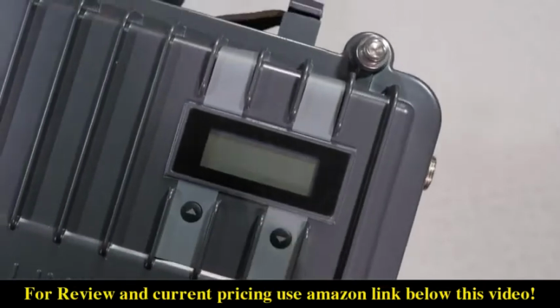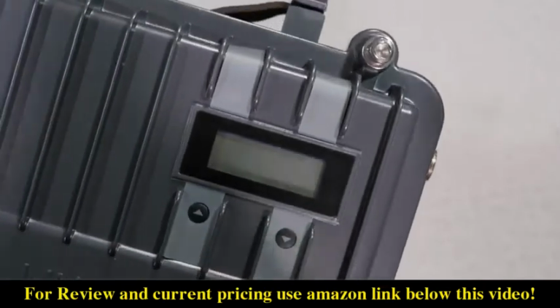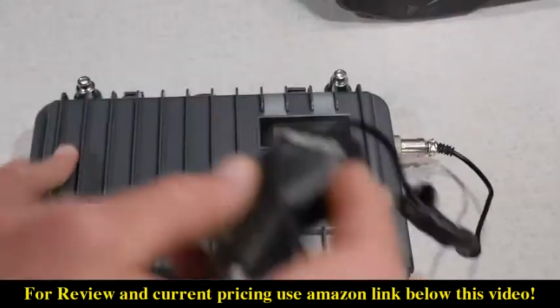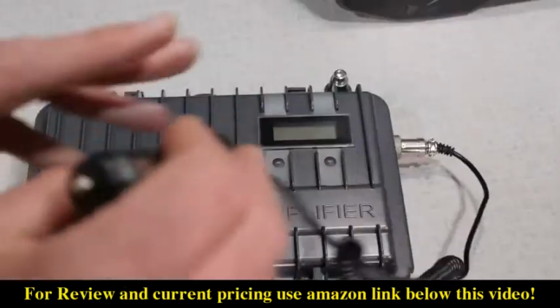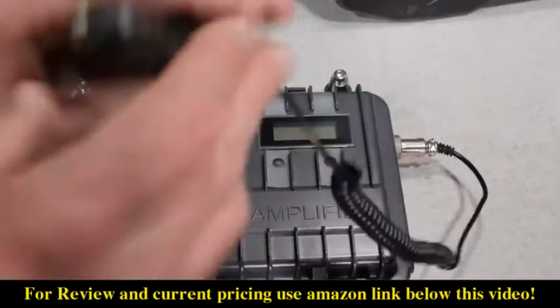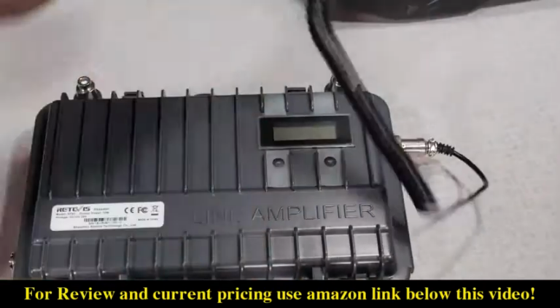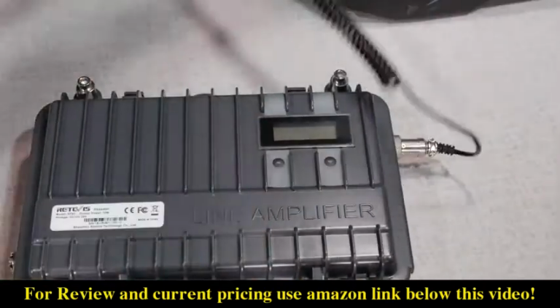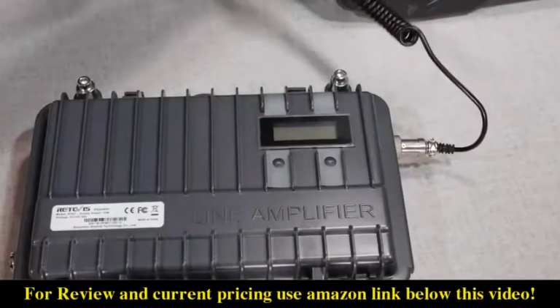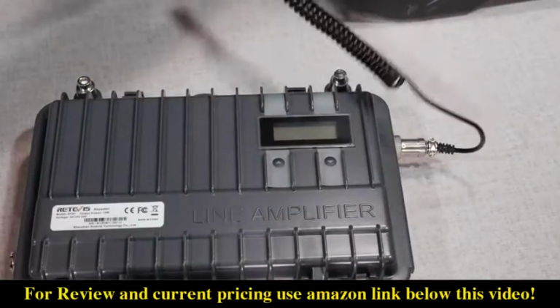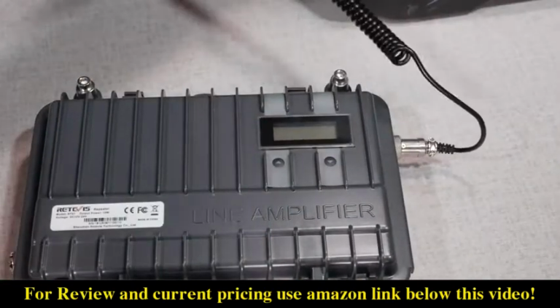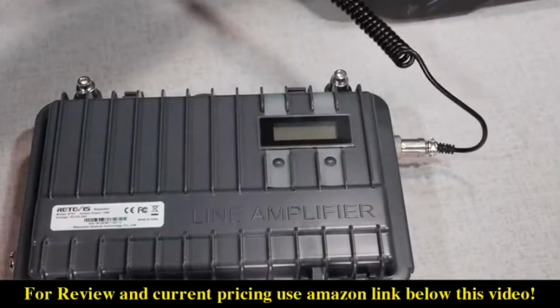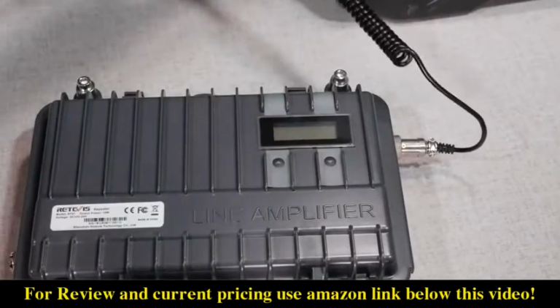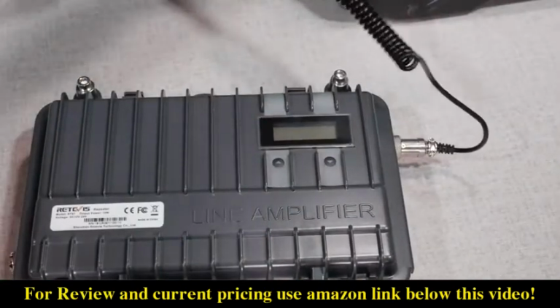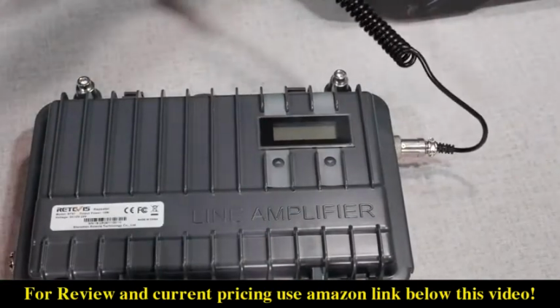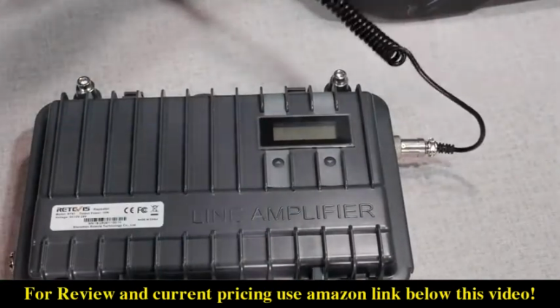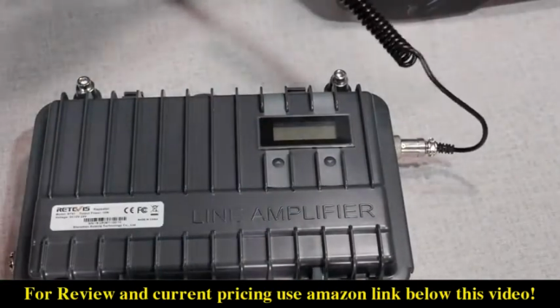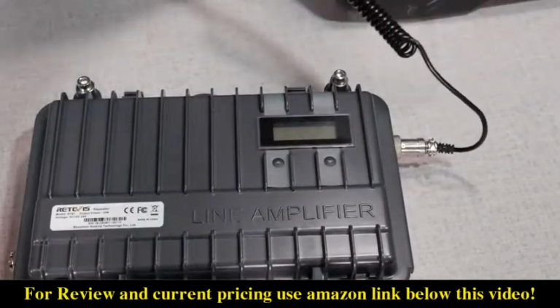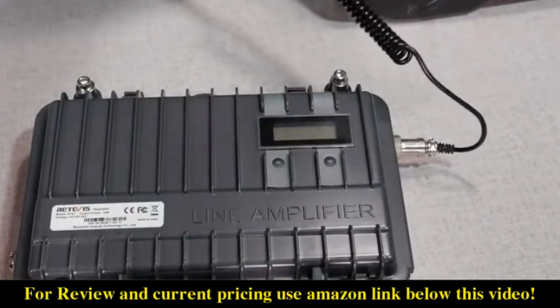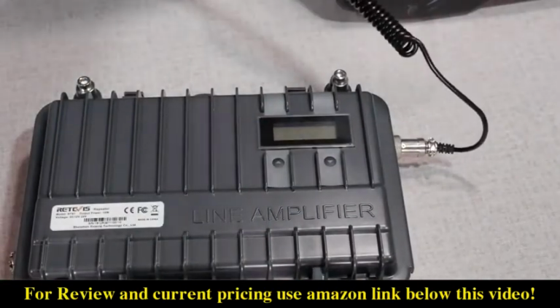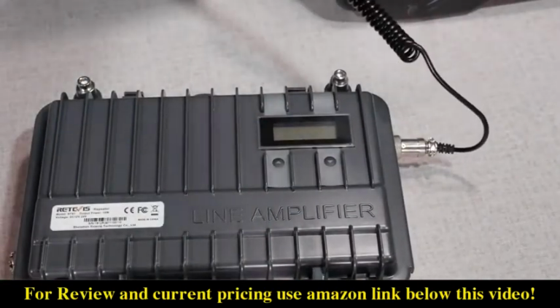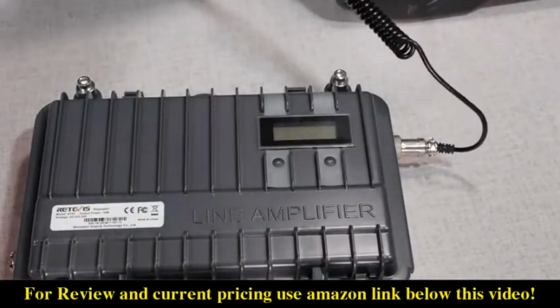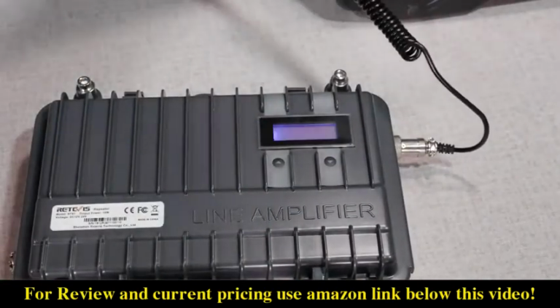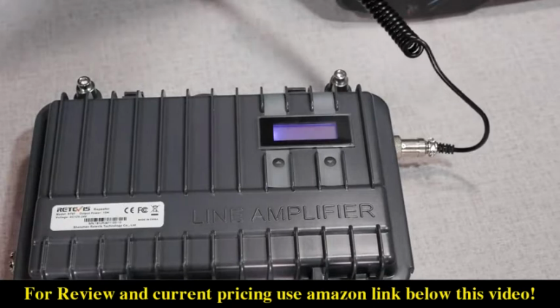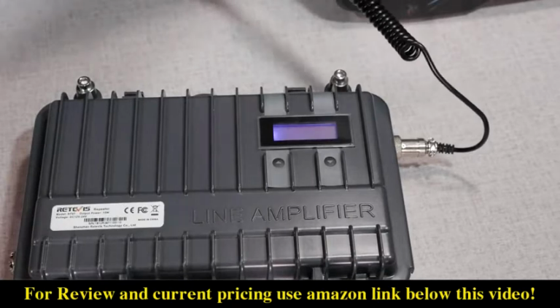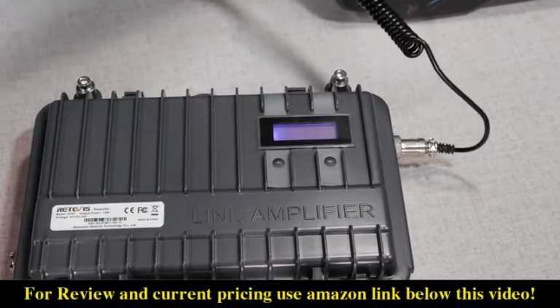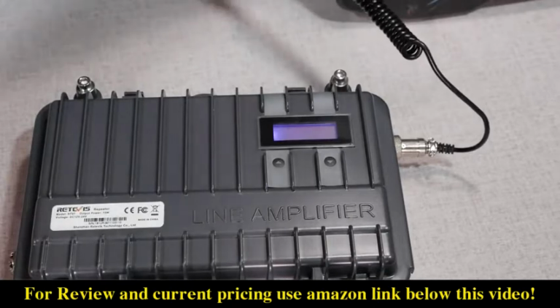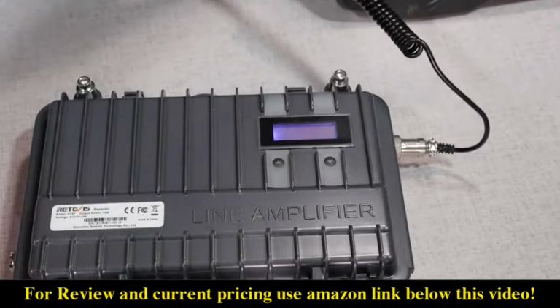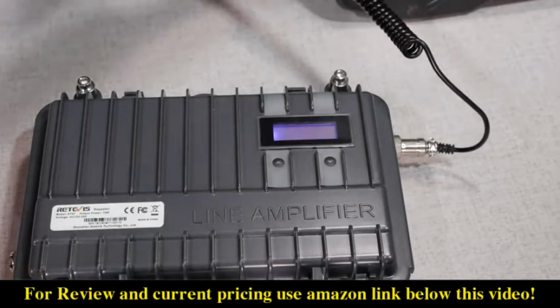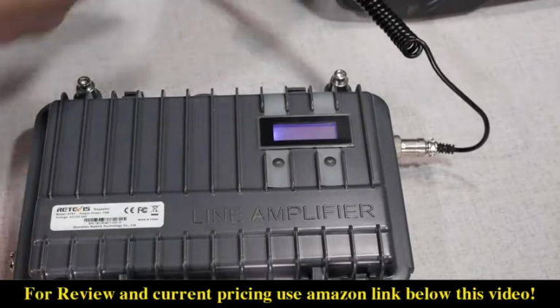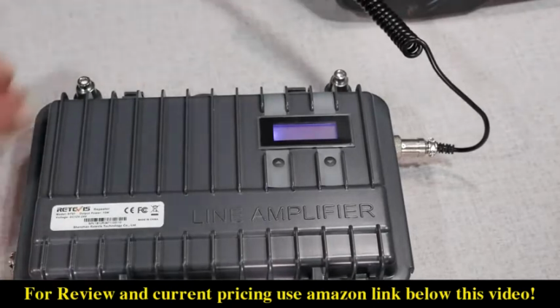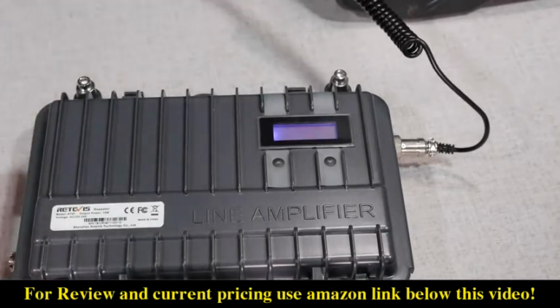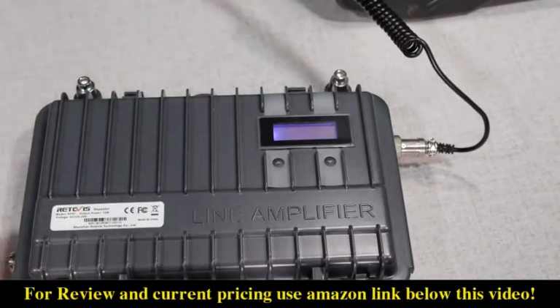There's no power switch, so the unit turns on when the power cord is attached to a power source.